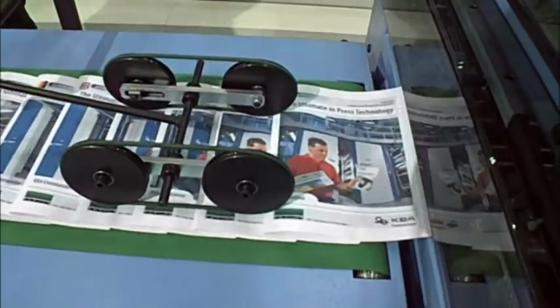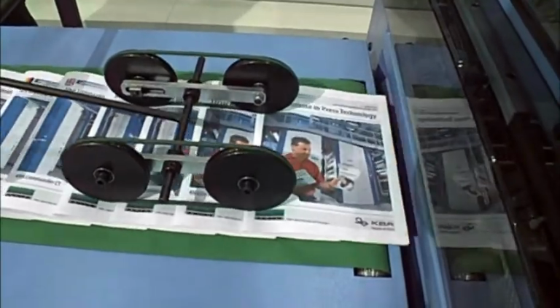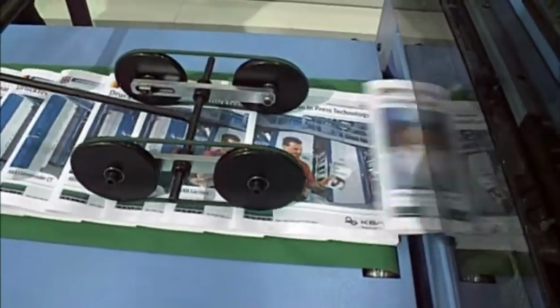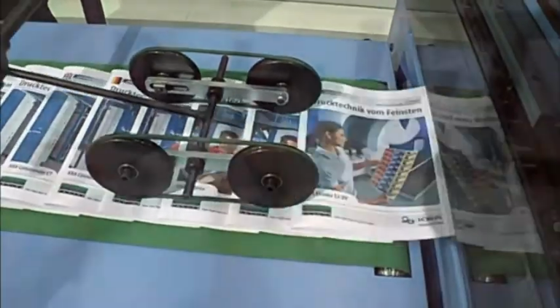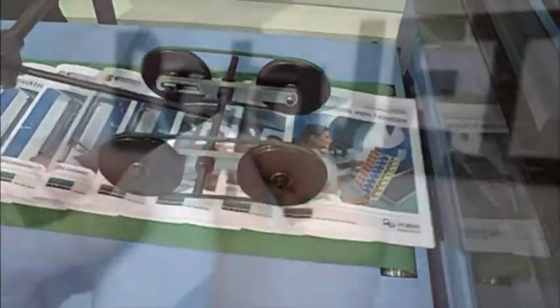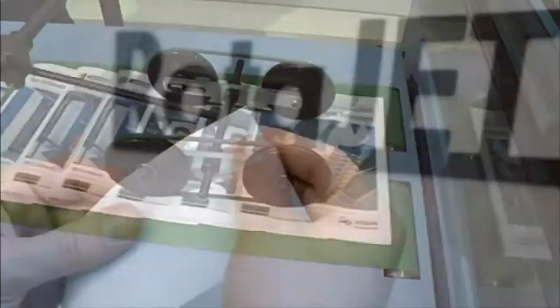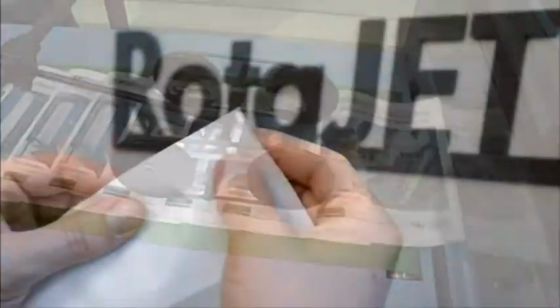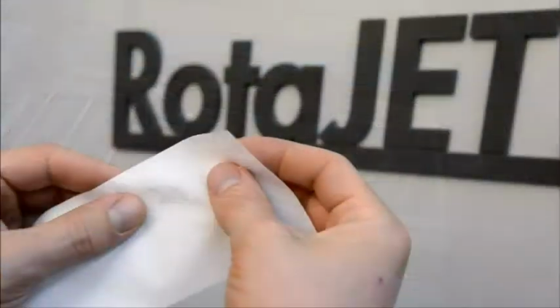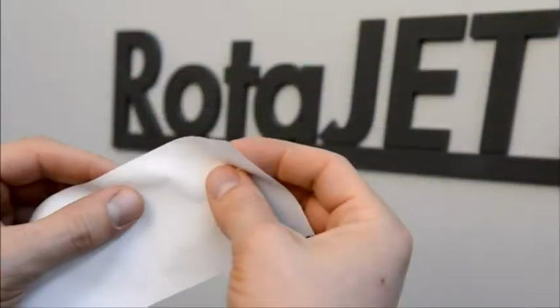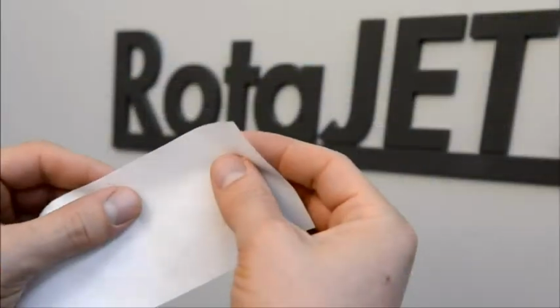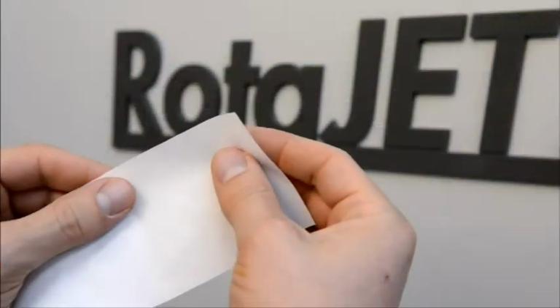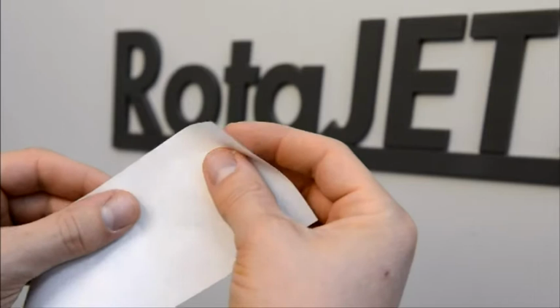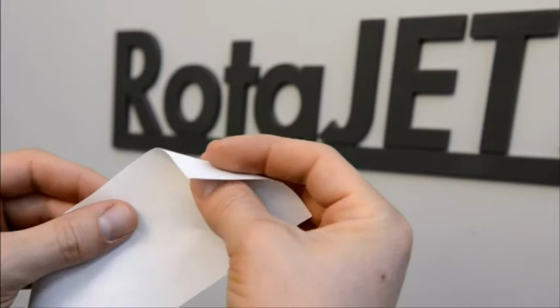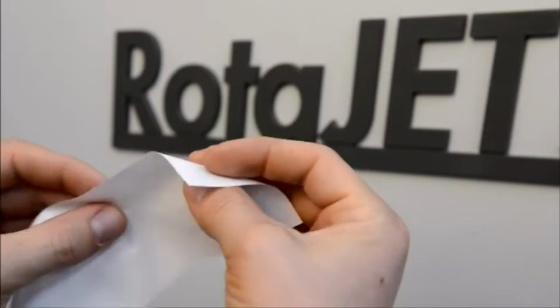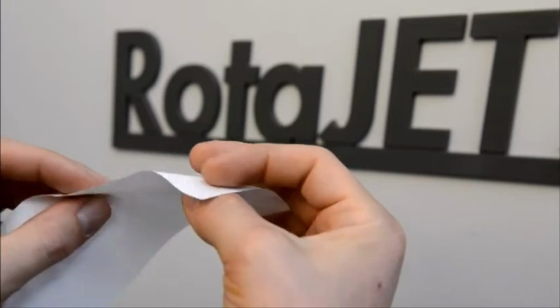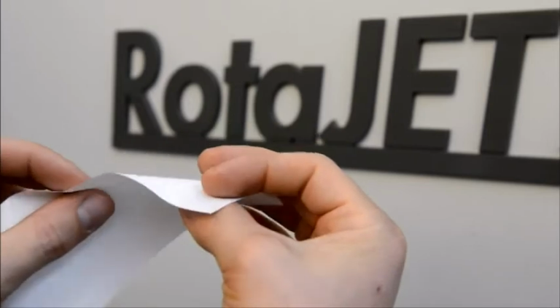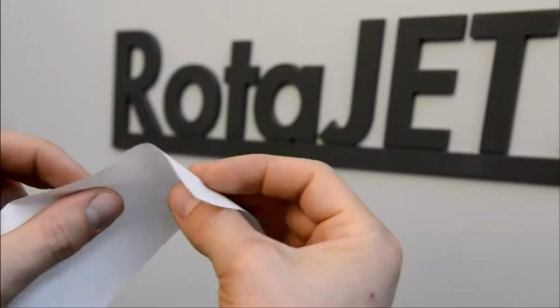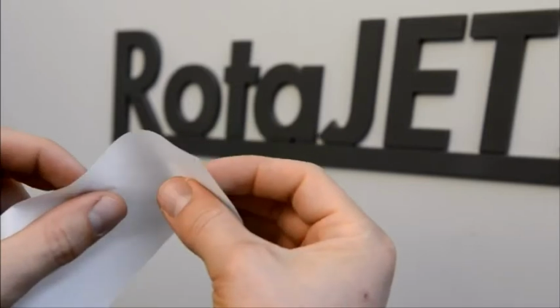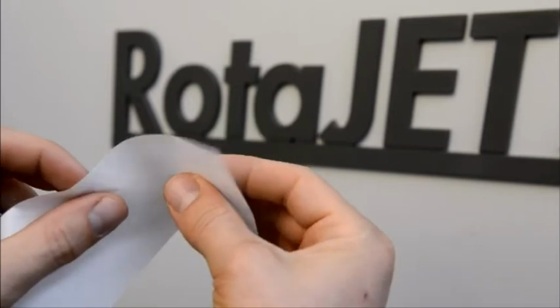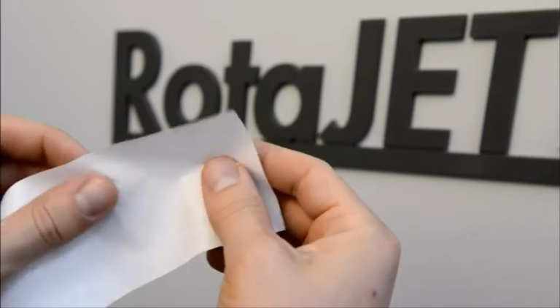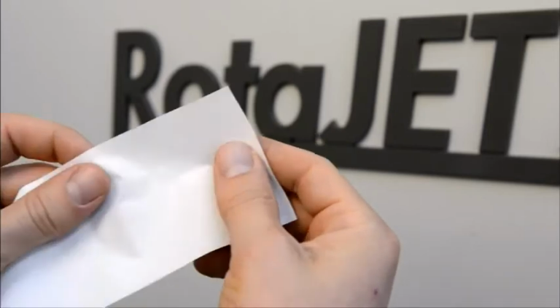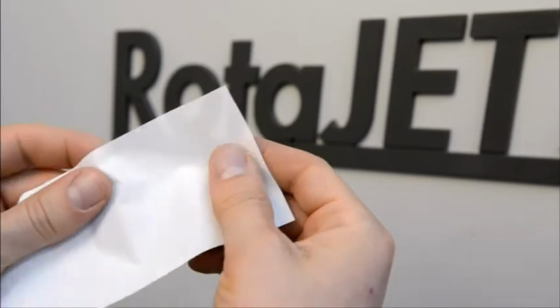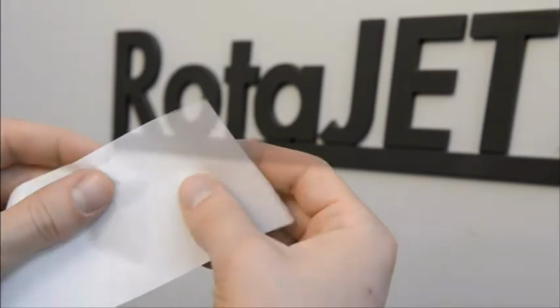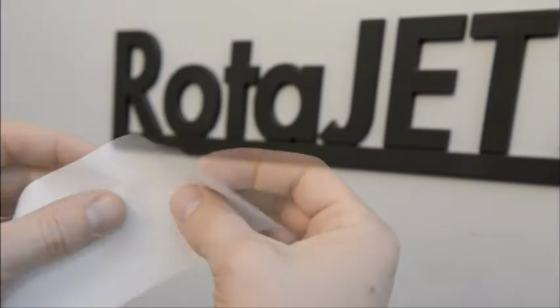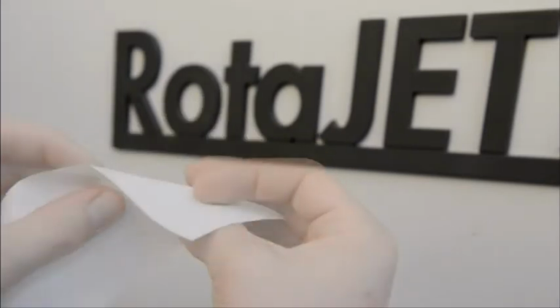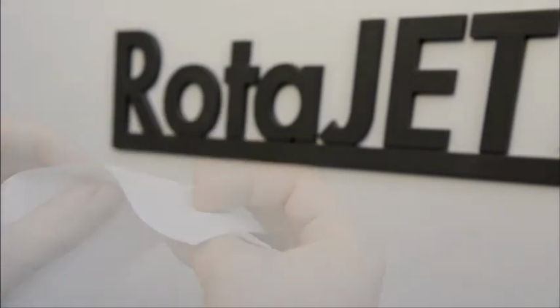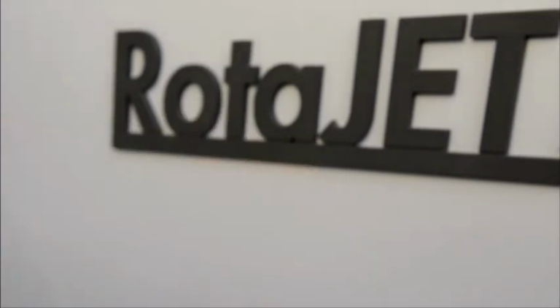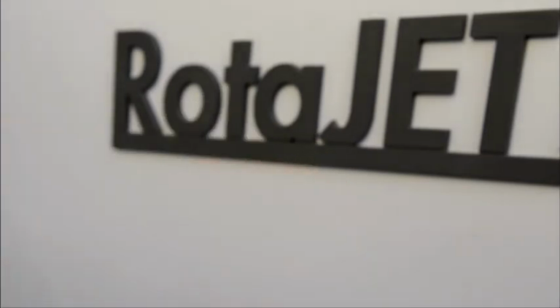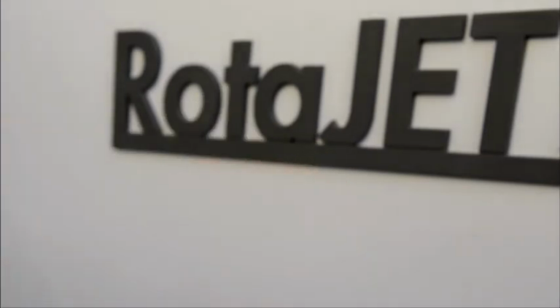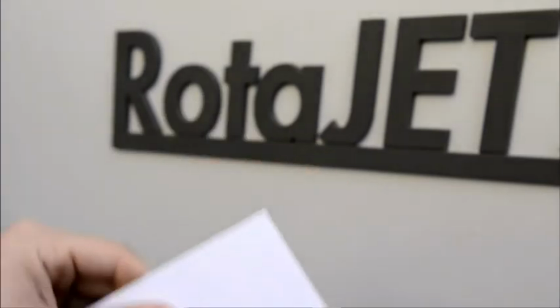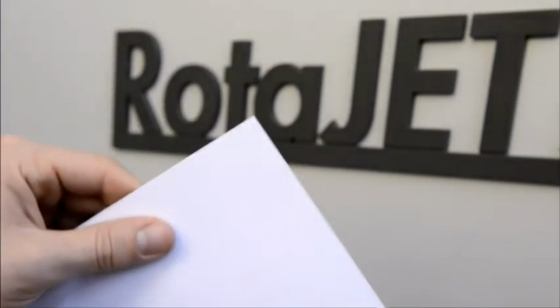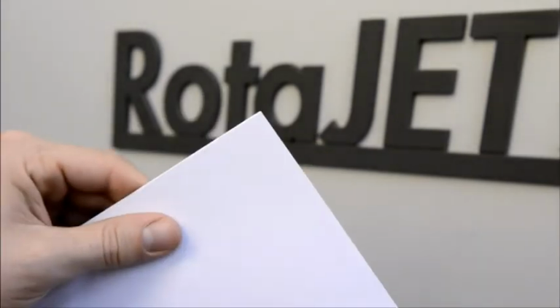The Rotorjet naturally has the ability to handle a wide range of stock, ranging from lightweight paper to cardboard.